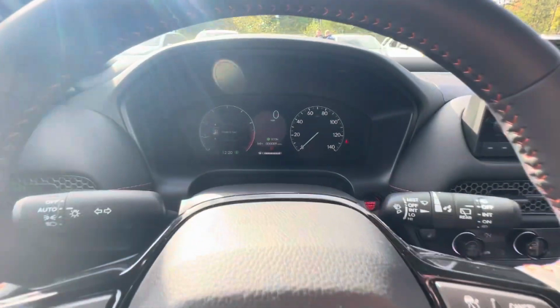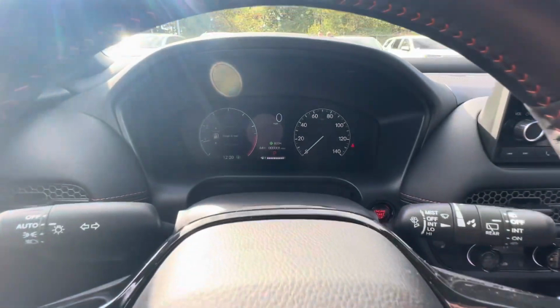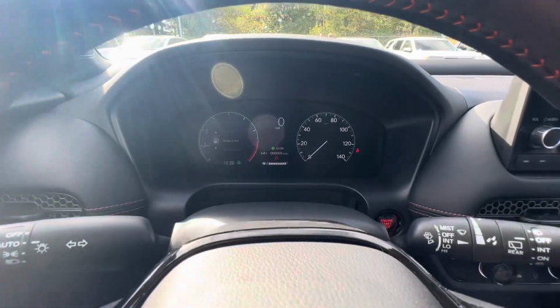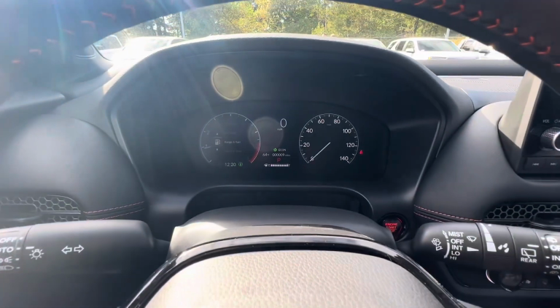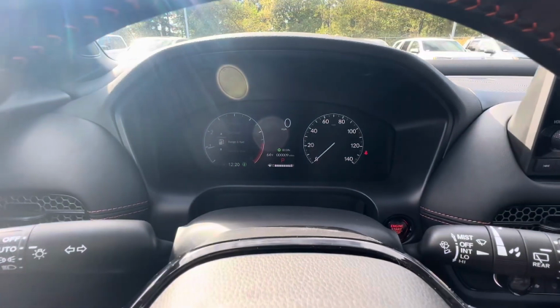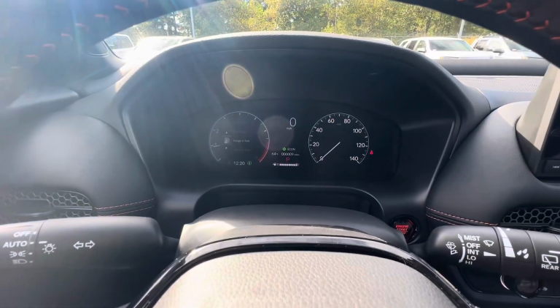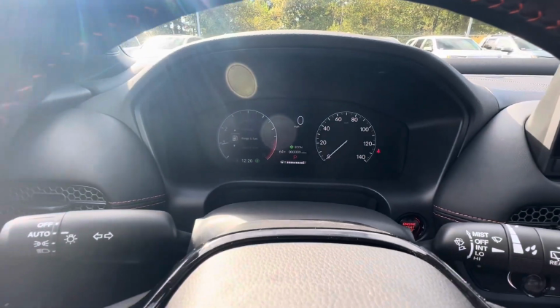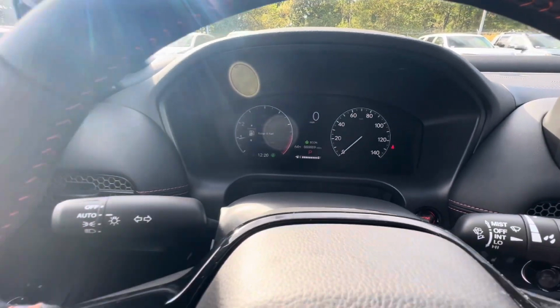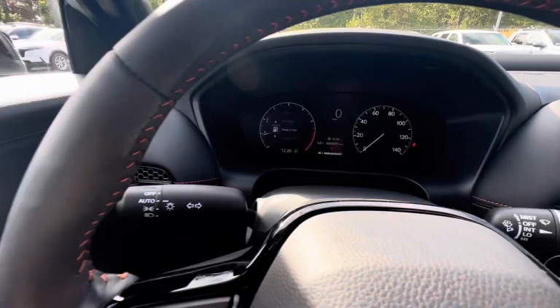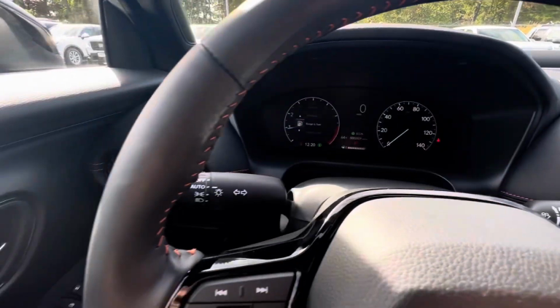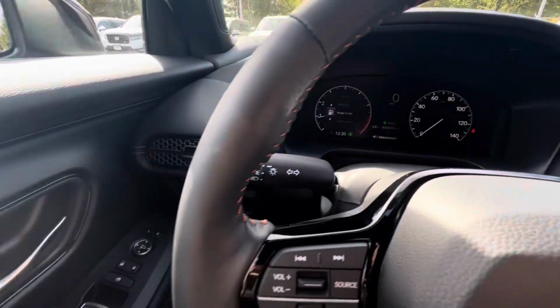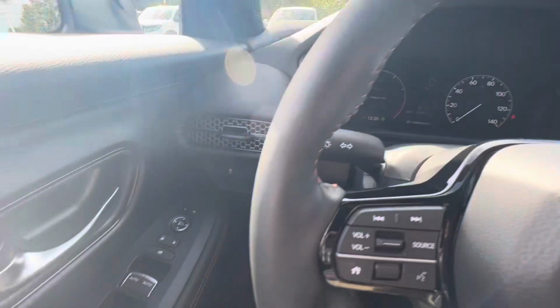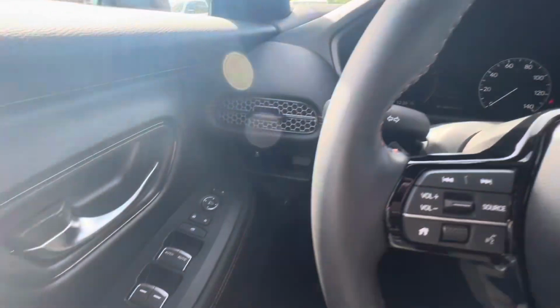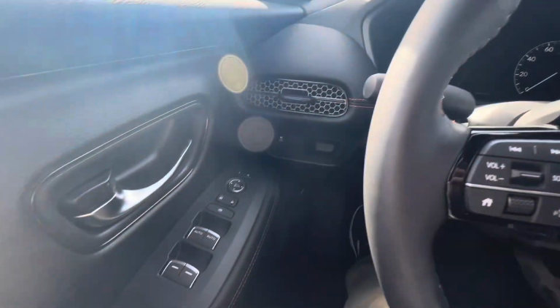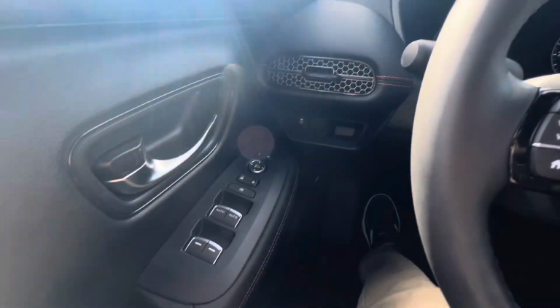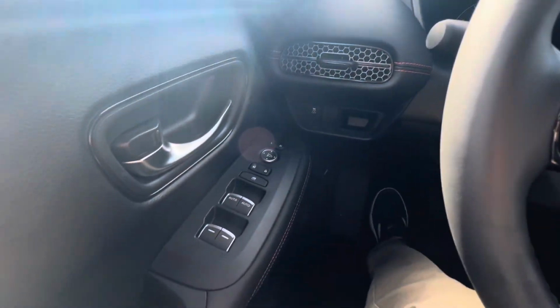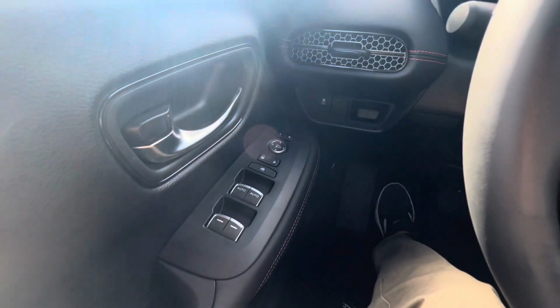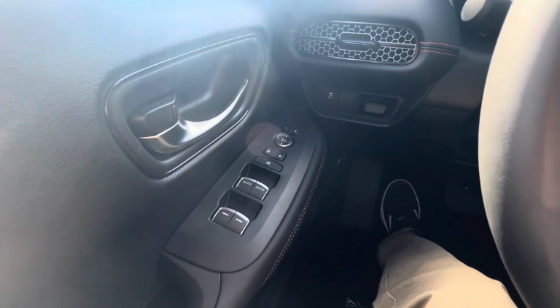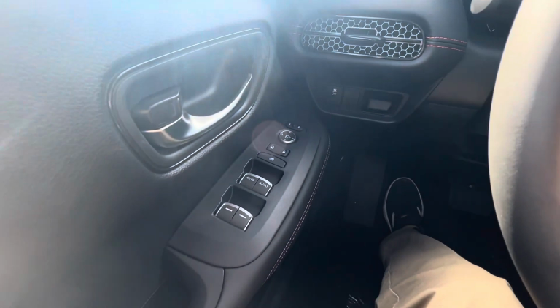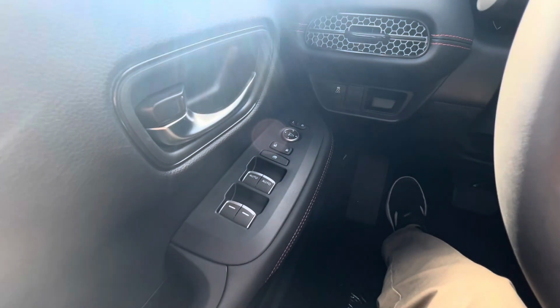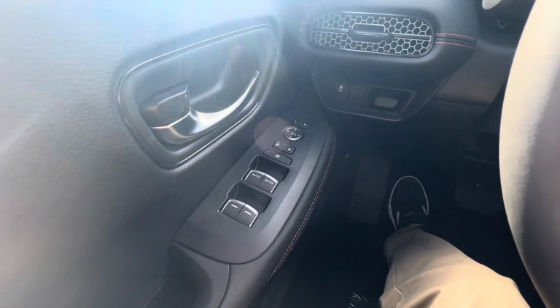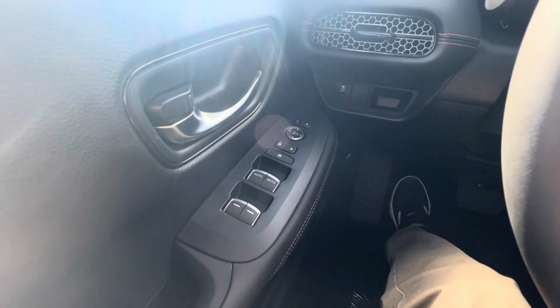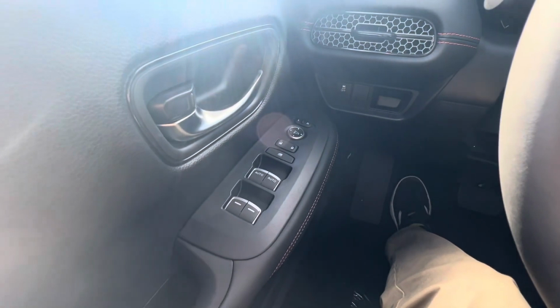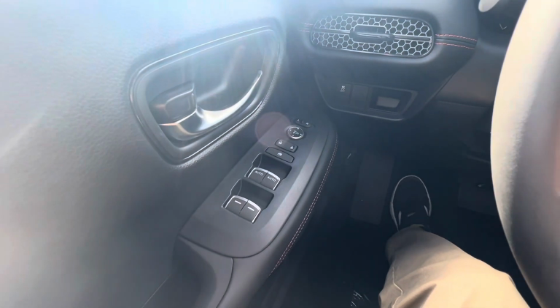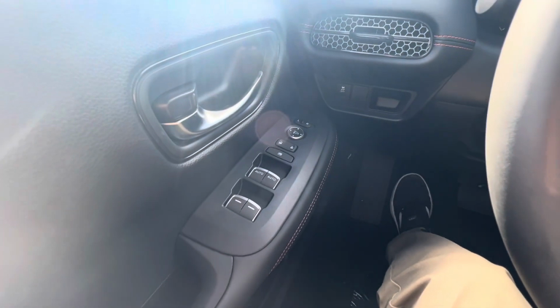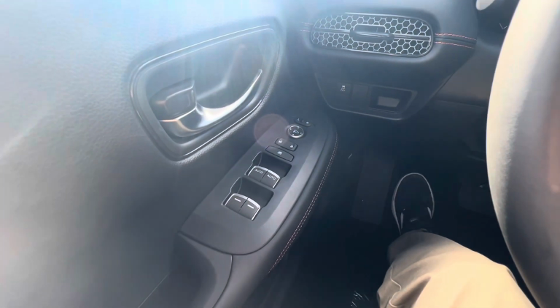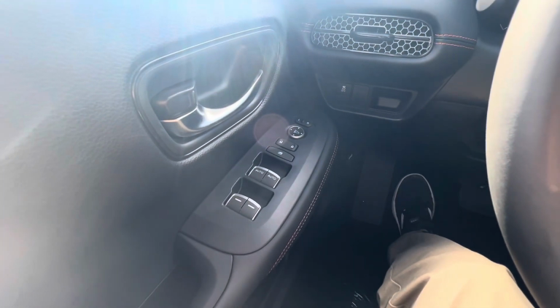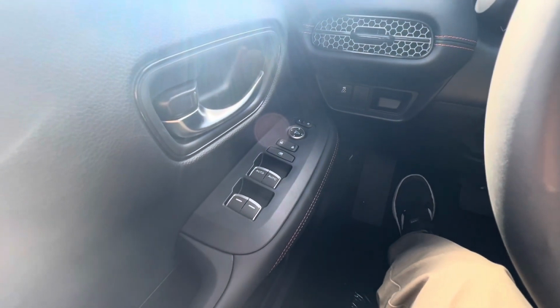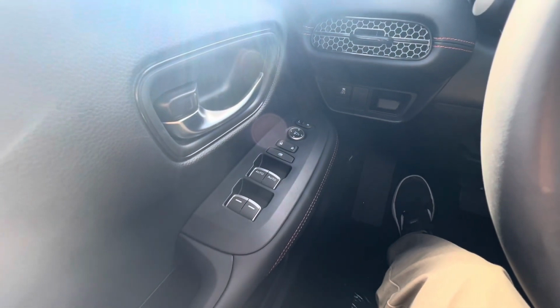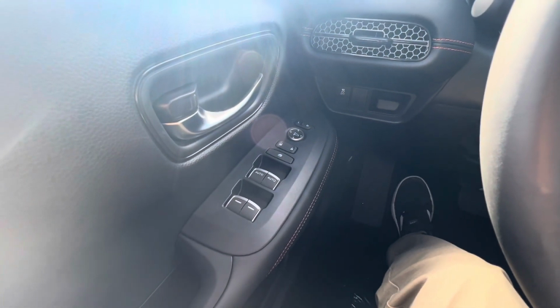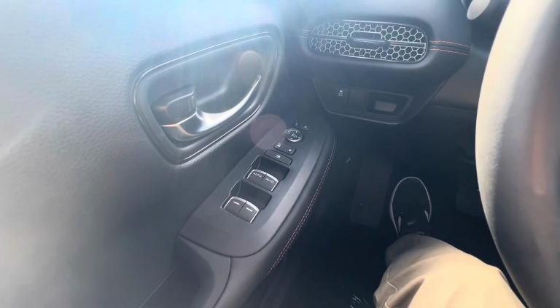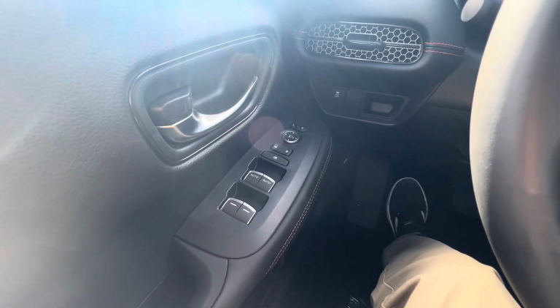Let's look at the dash. And then you have your power windows, power door locks, and power mirrors over here on the left.